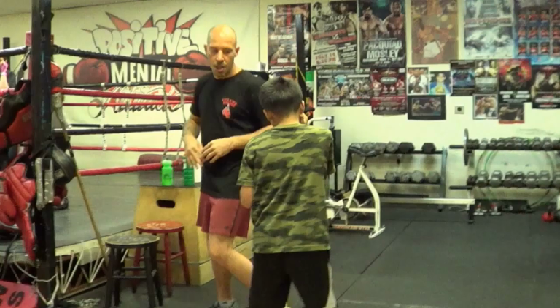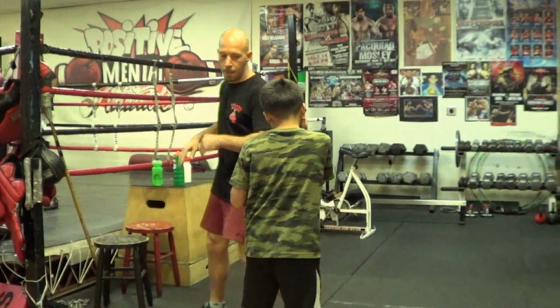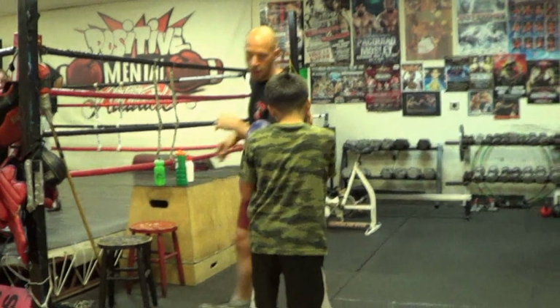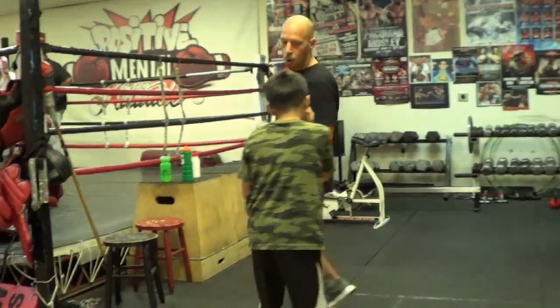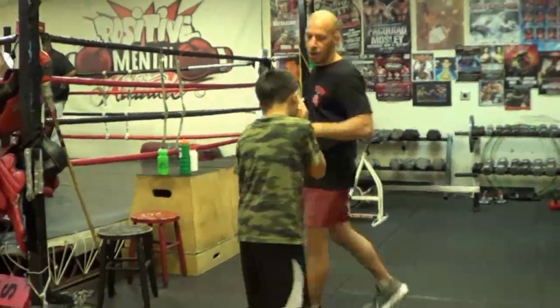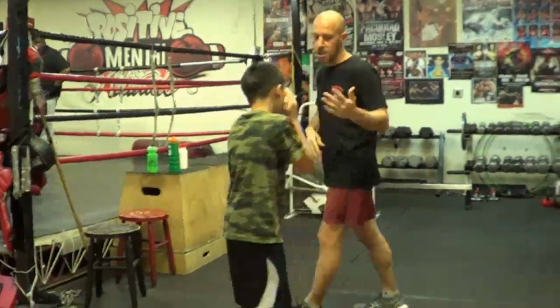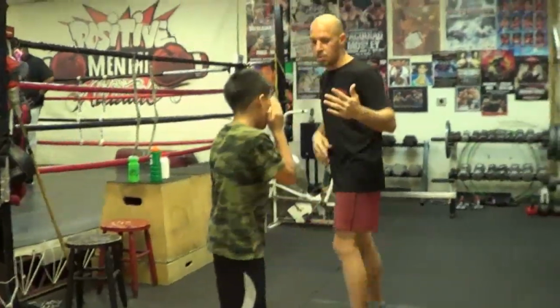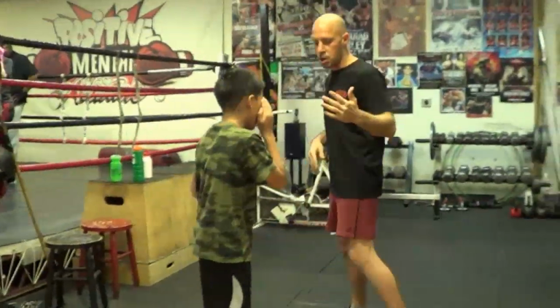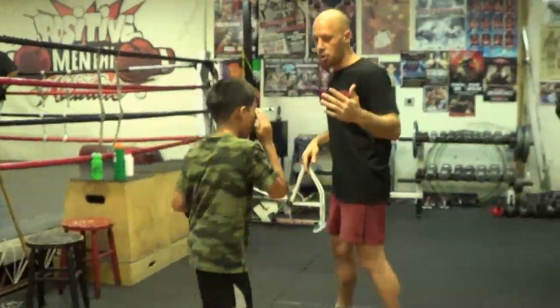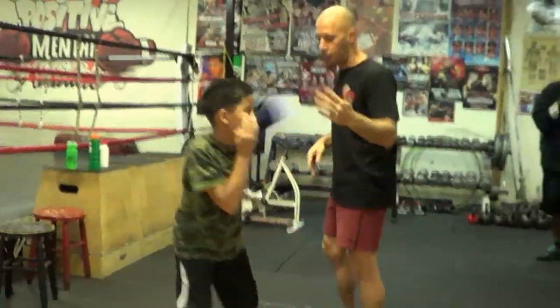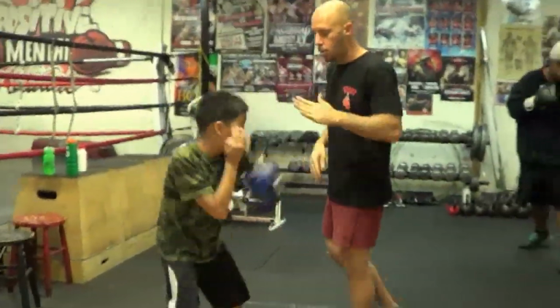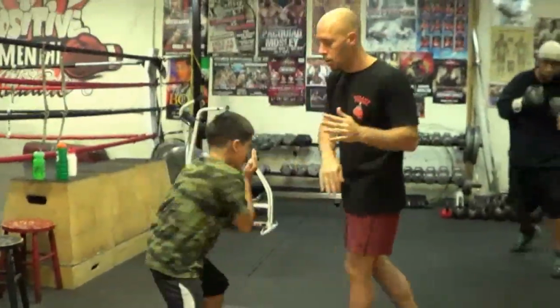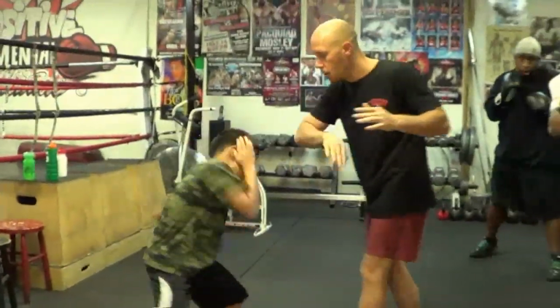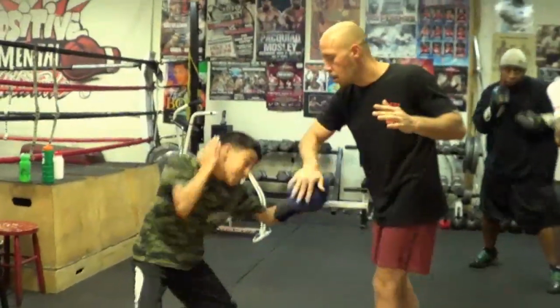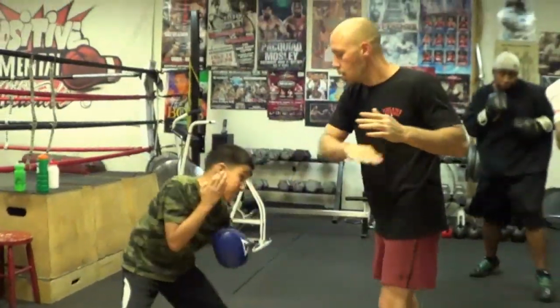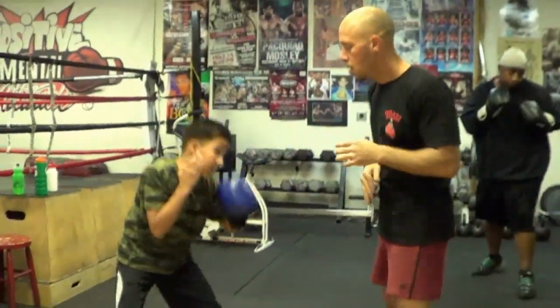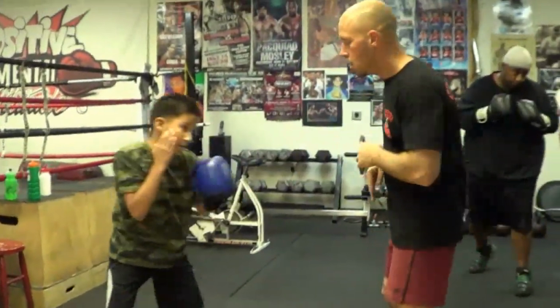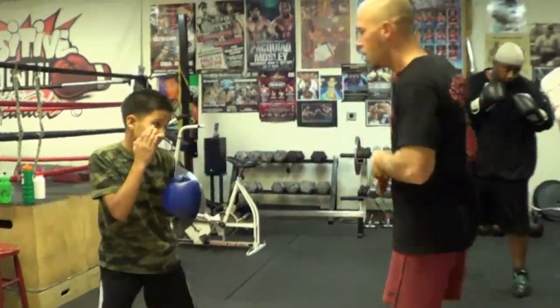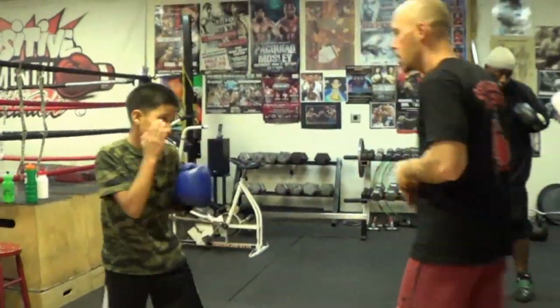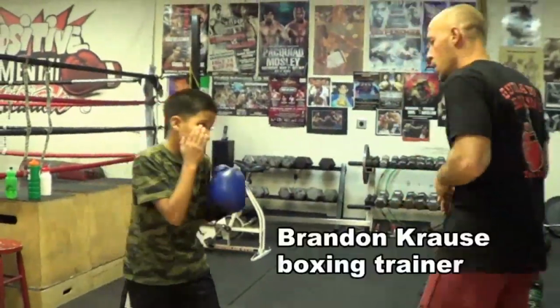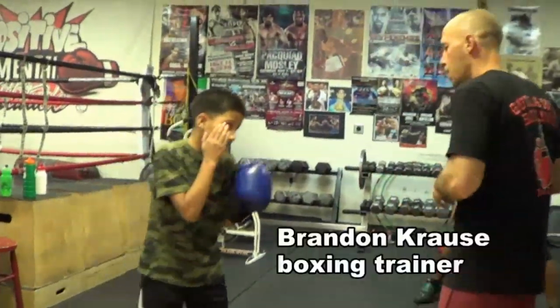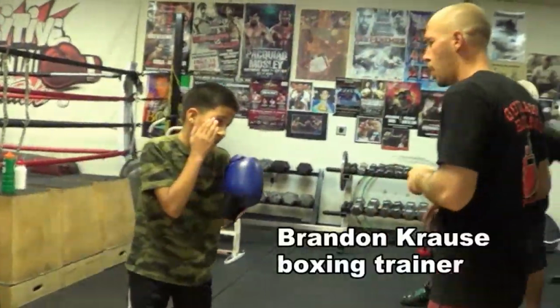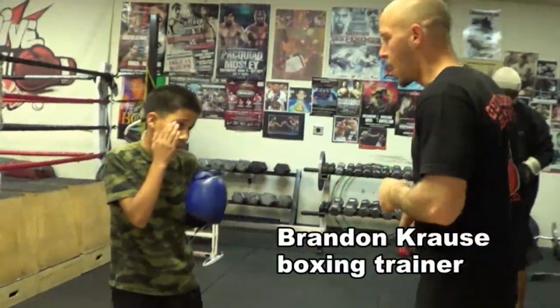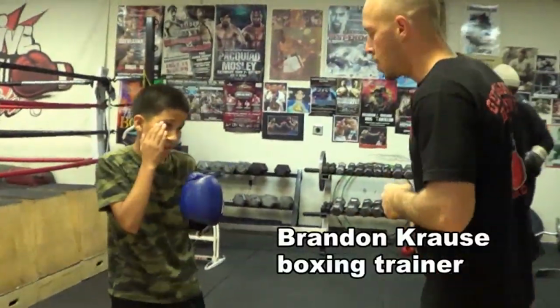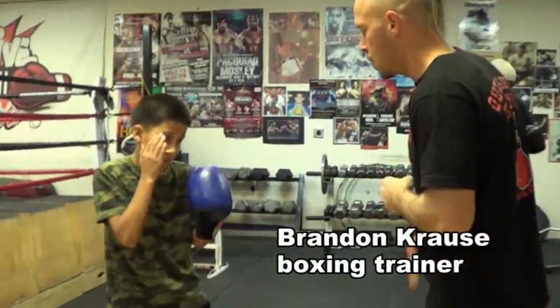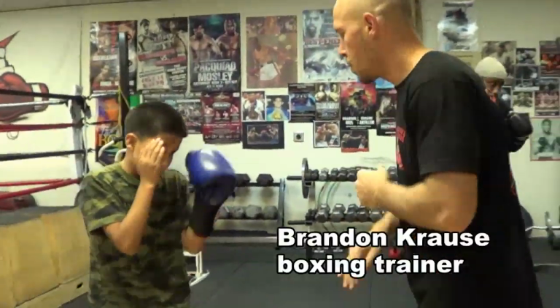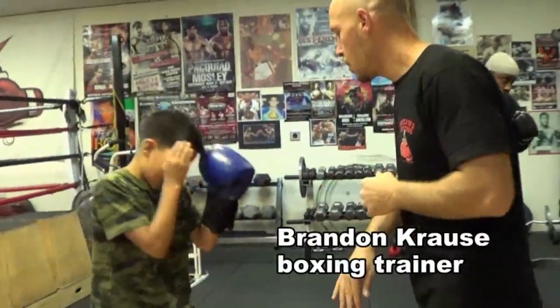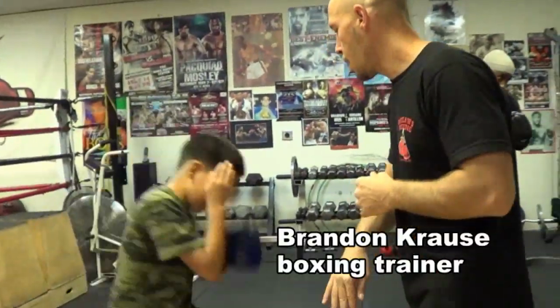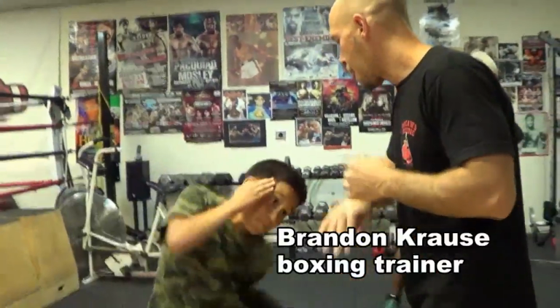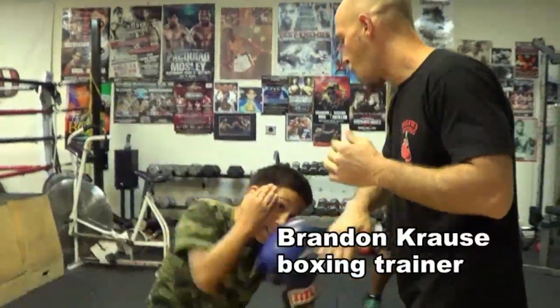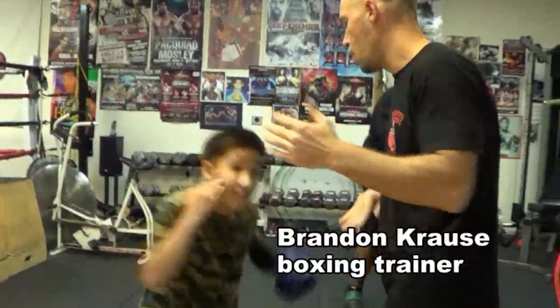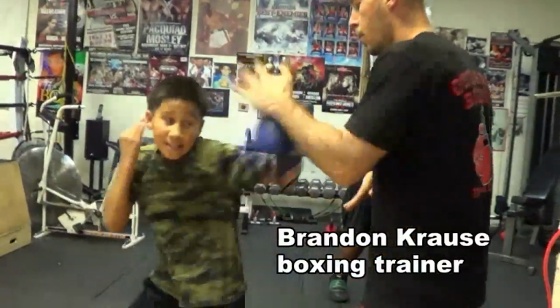Keep bending both legs, keep changing your looks. I'm here at Outlaws Boxing, where Brandon Cross is working with one of his young fighters.